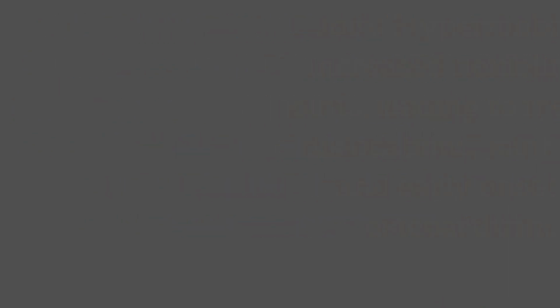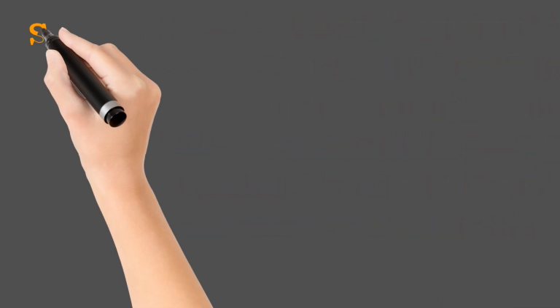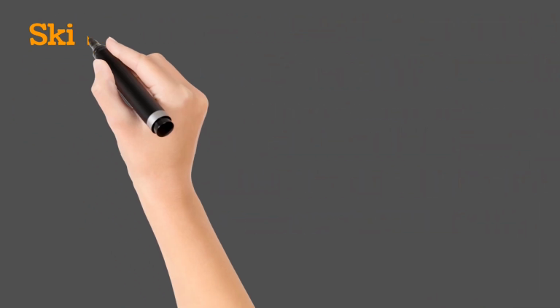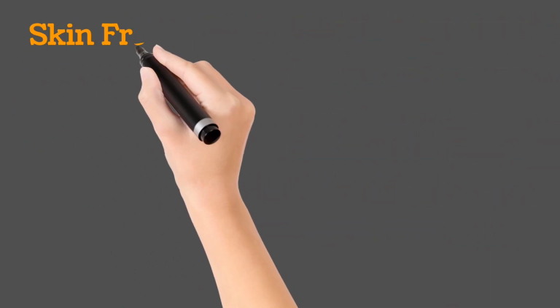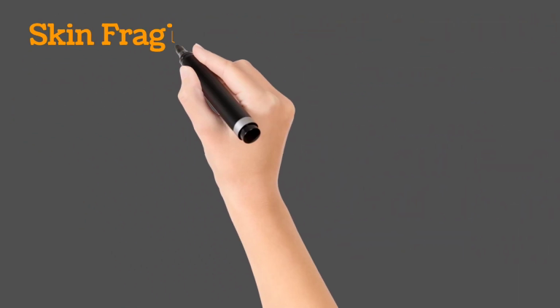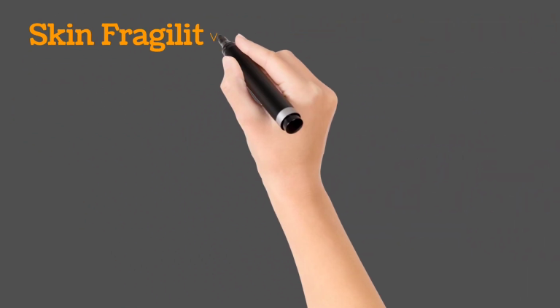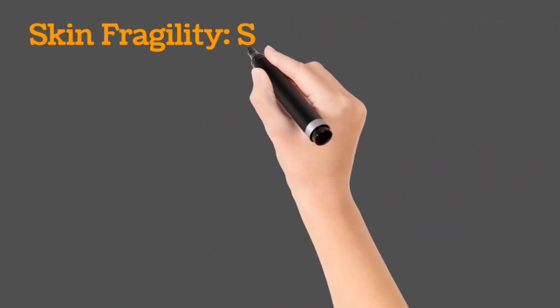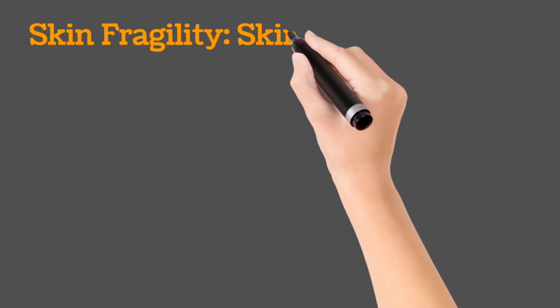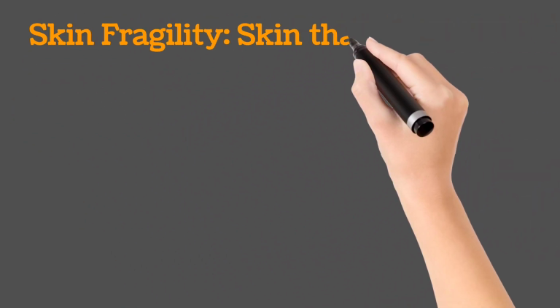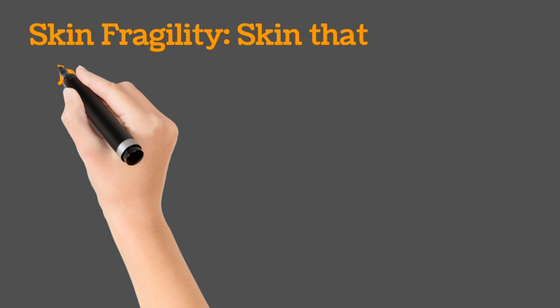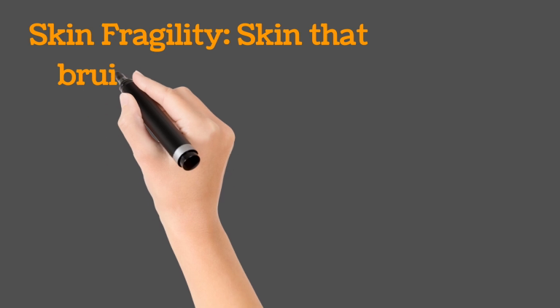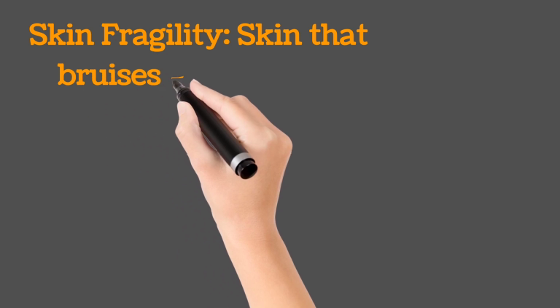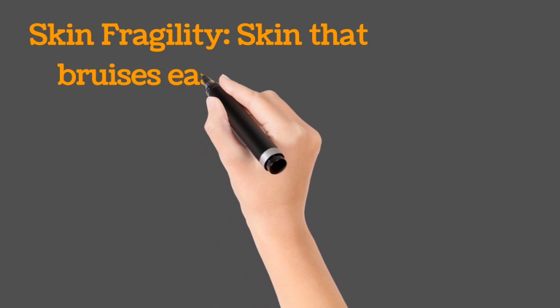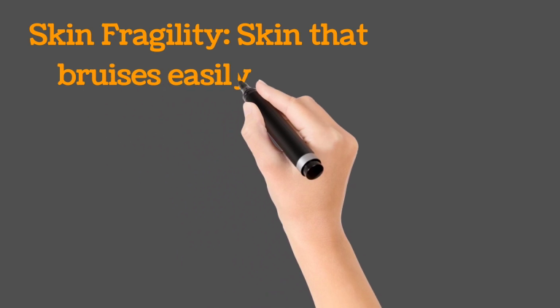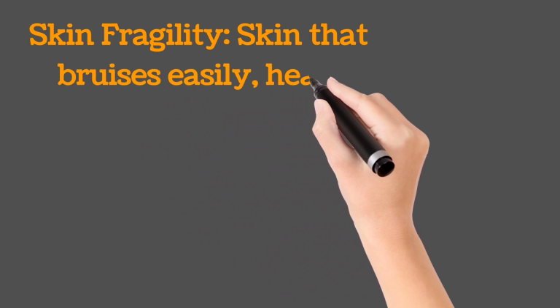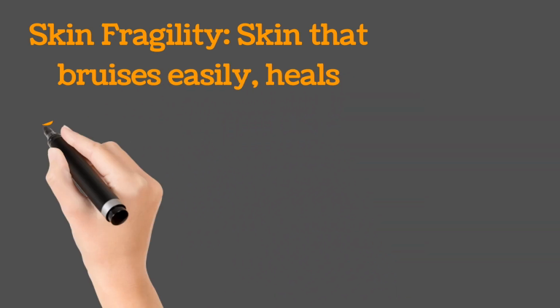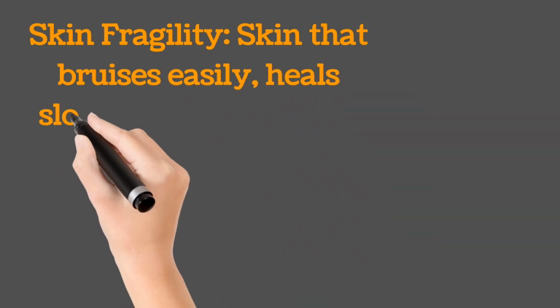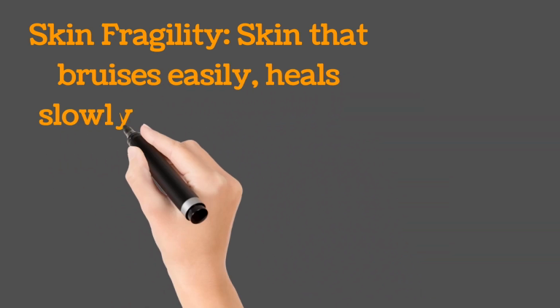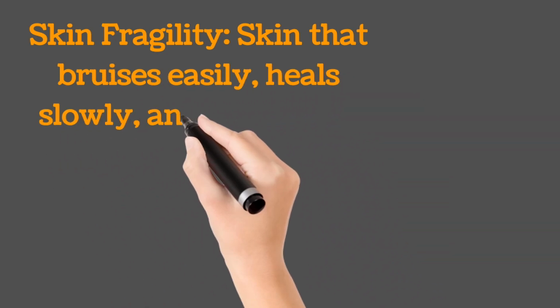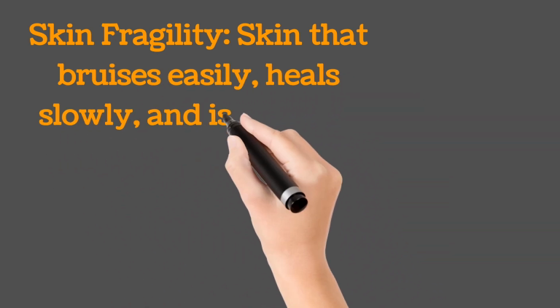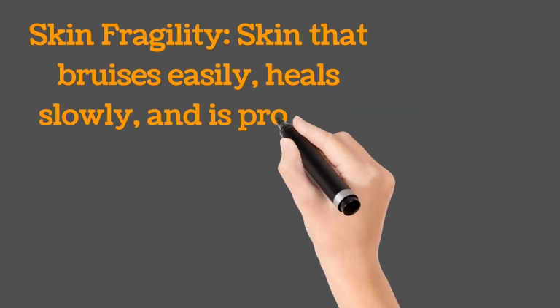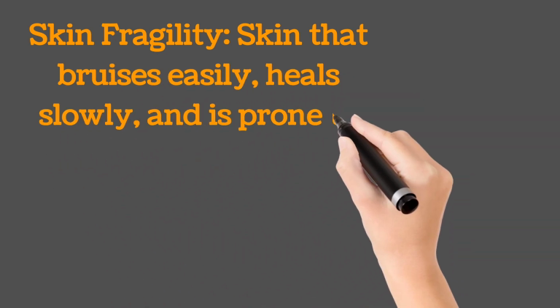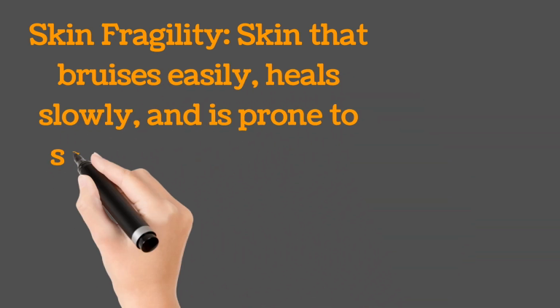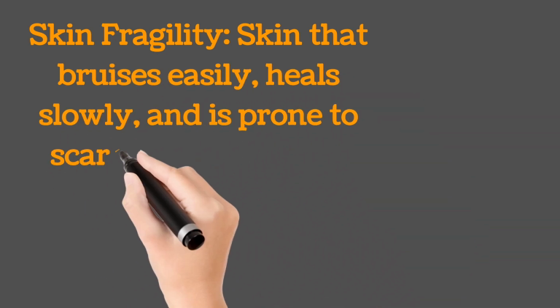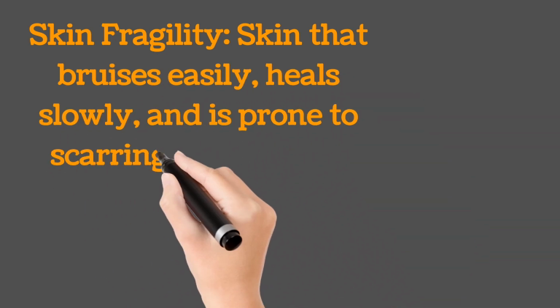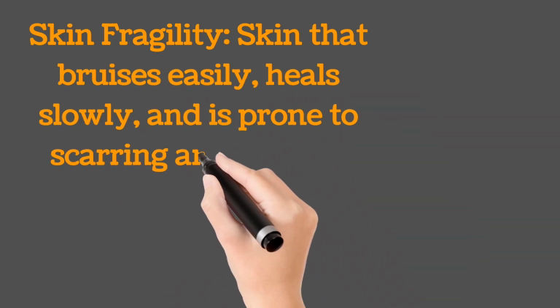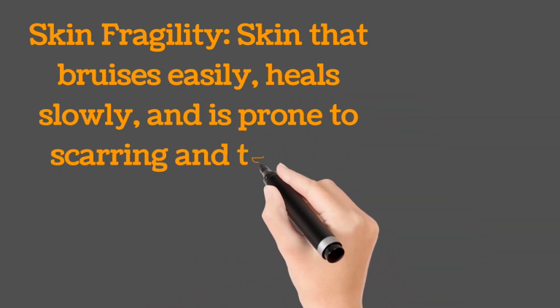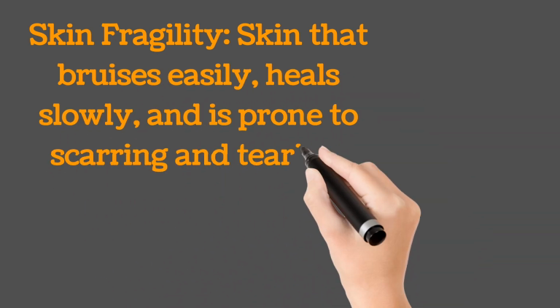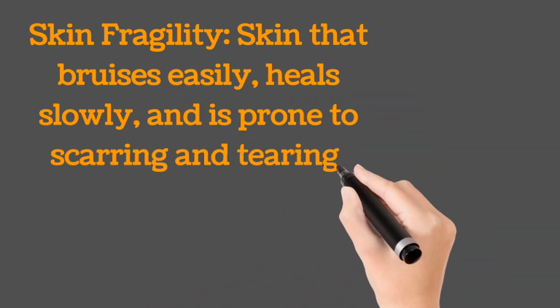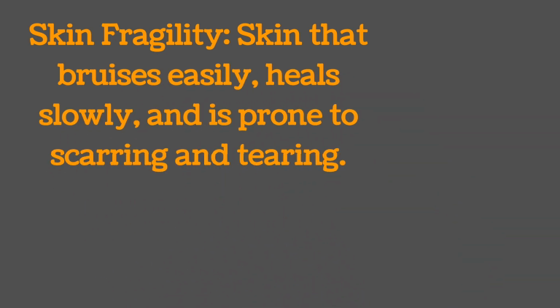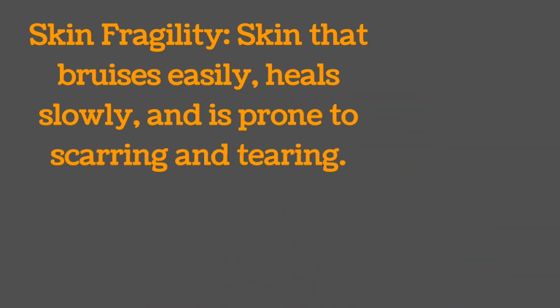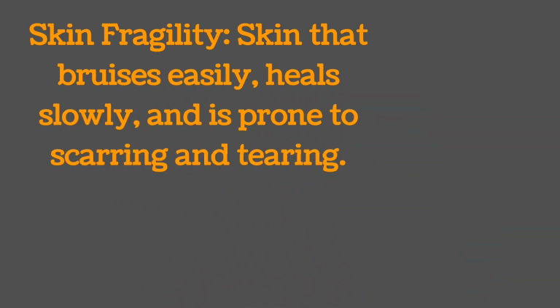Skin fragility: skin that bruises easily, heals slowly, and is prone to scarring and tearing.